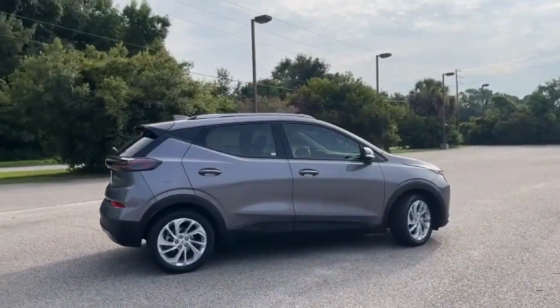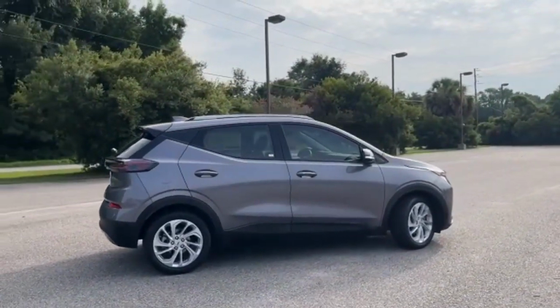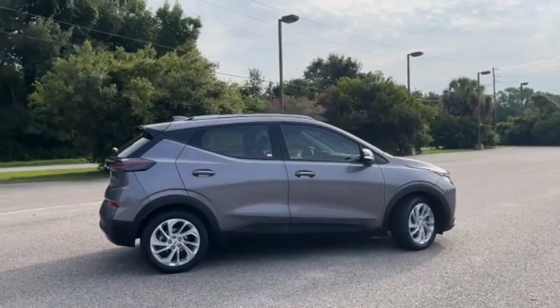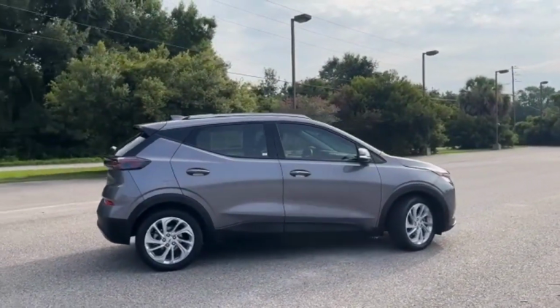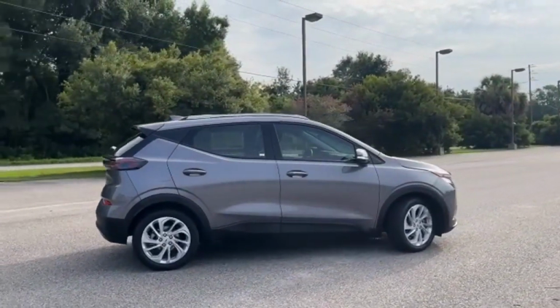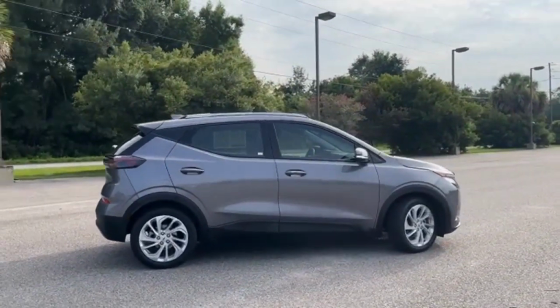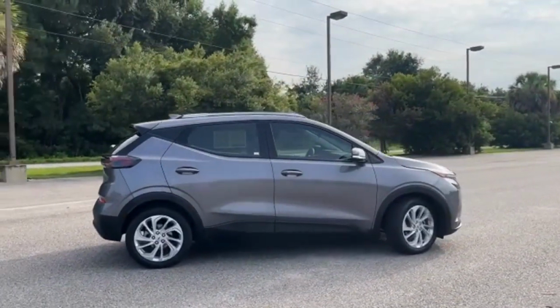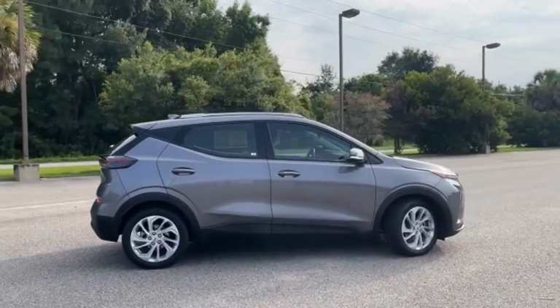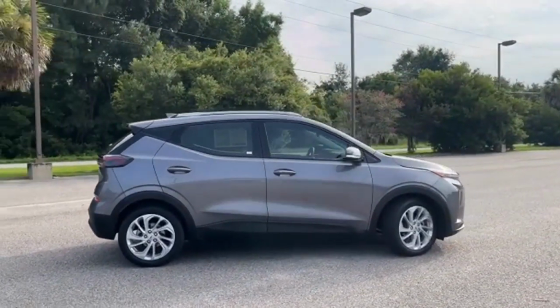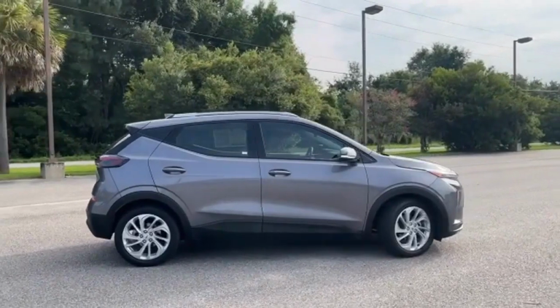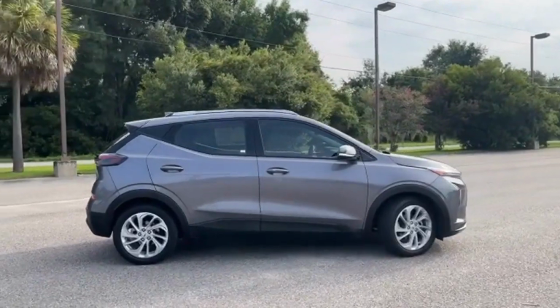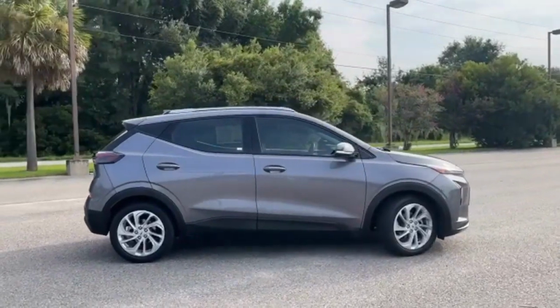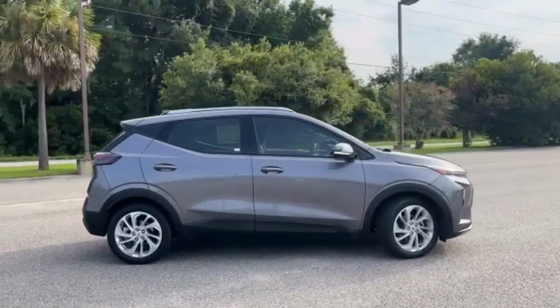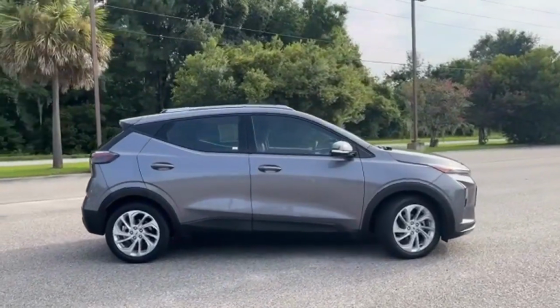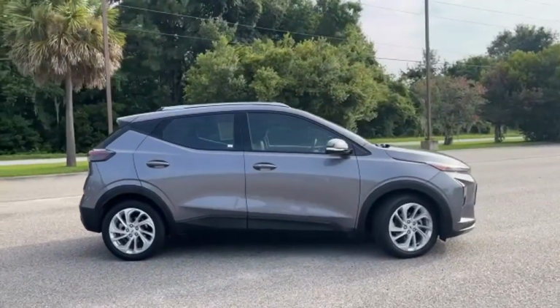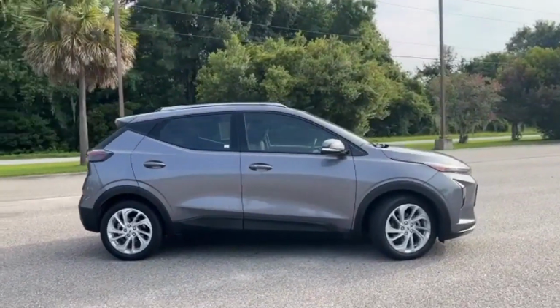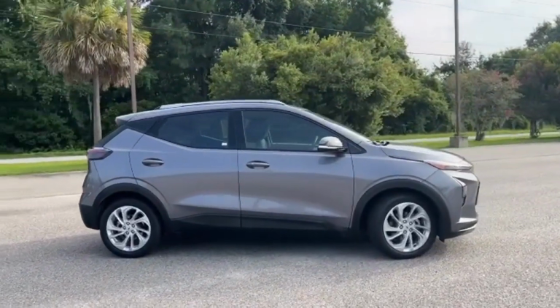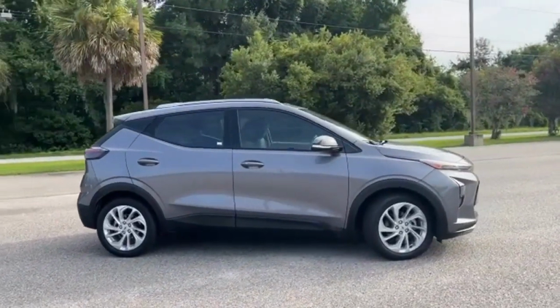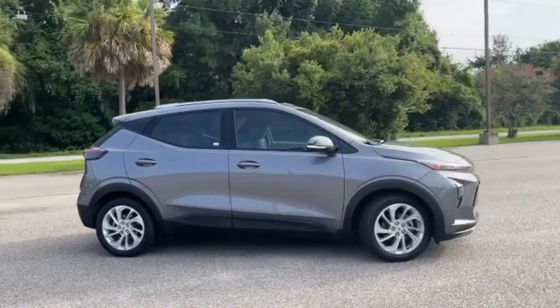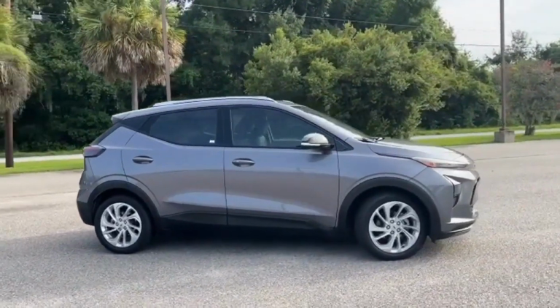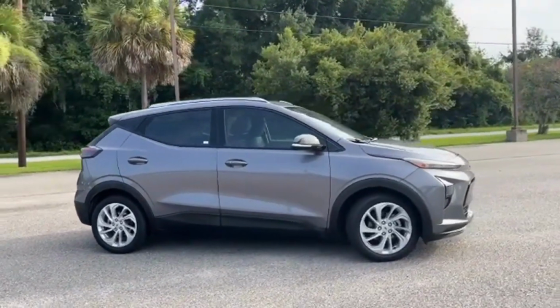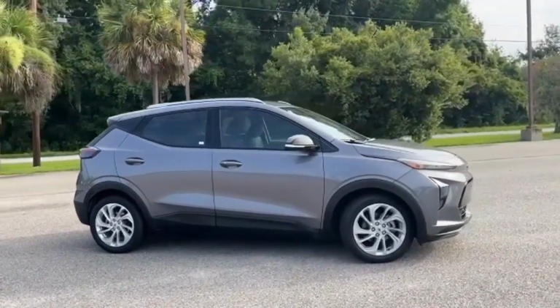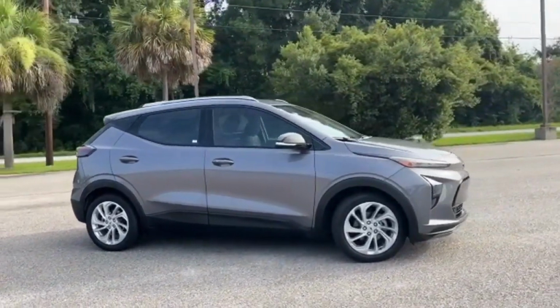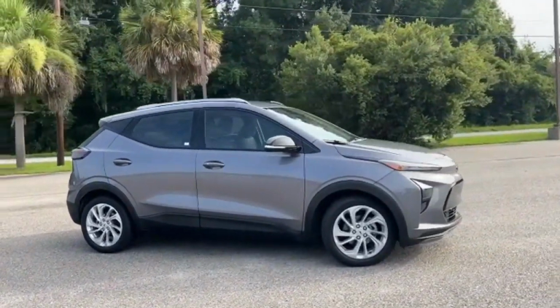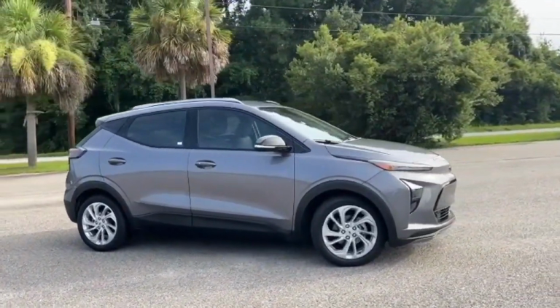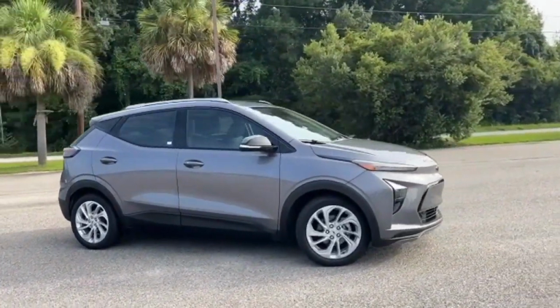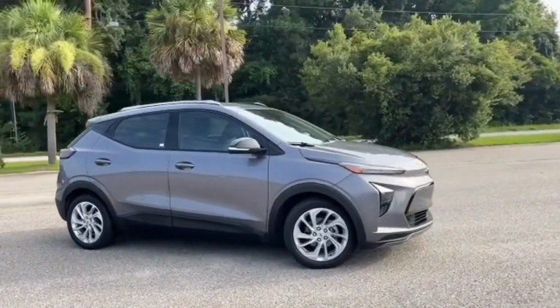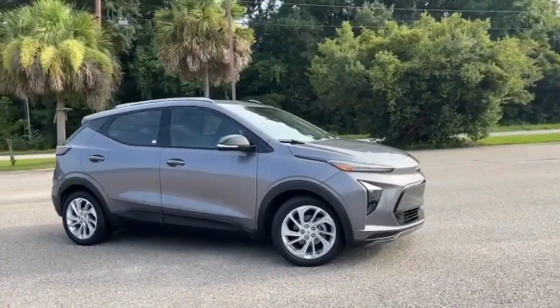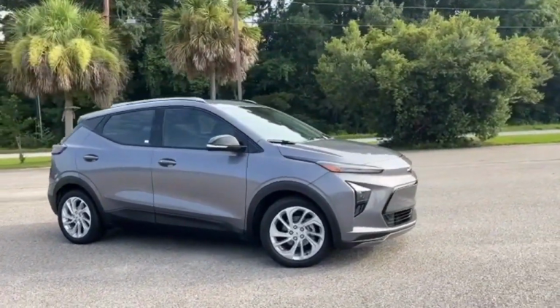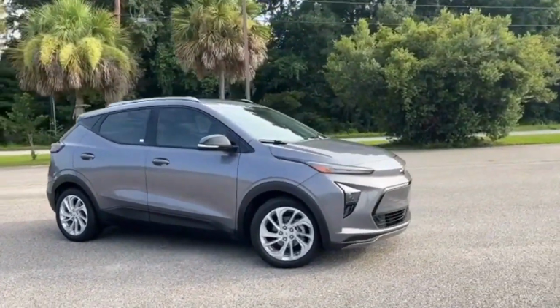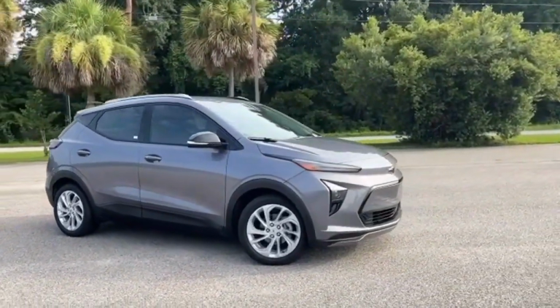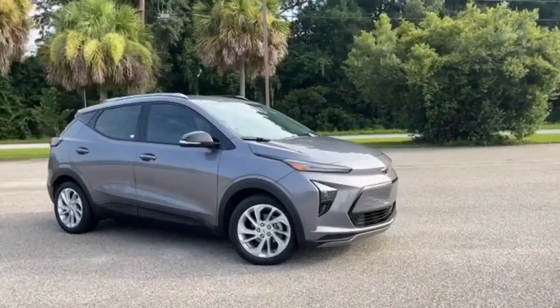Performance, value, durability — Chevy. If you've been waiting for the perfect time for a test drive, the time is now. Experience it today.